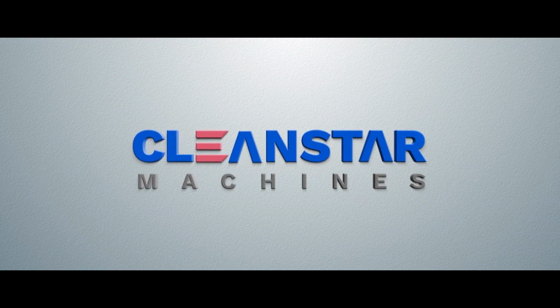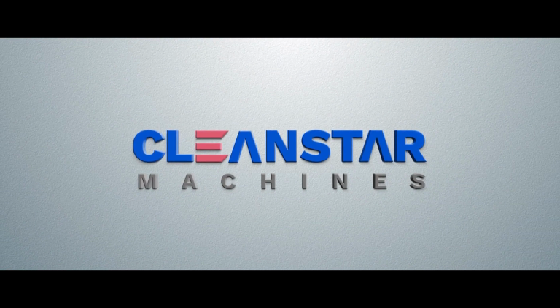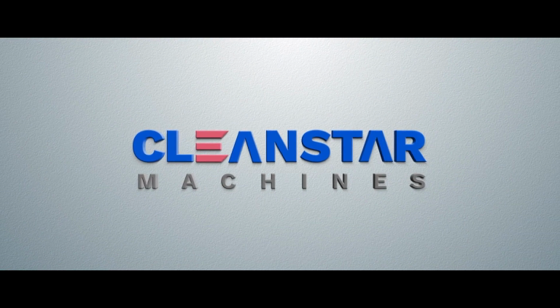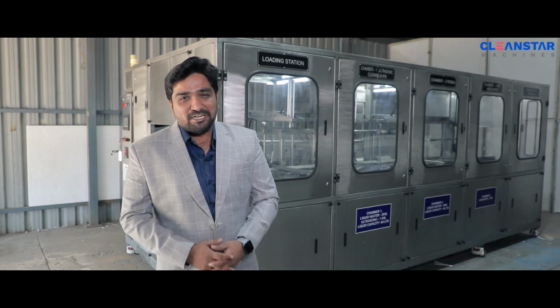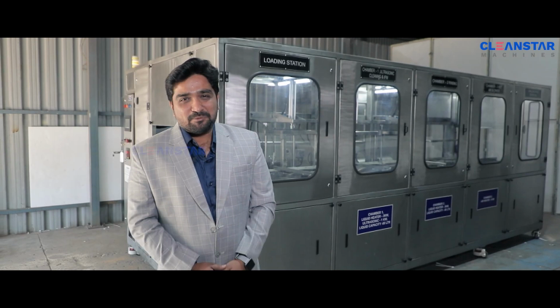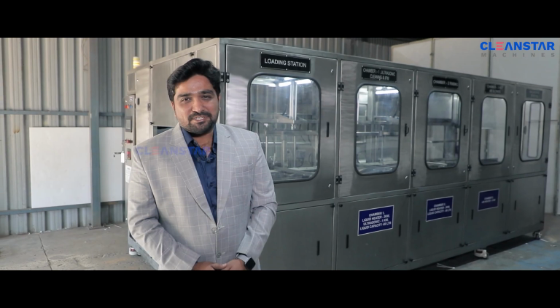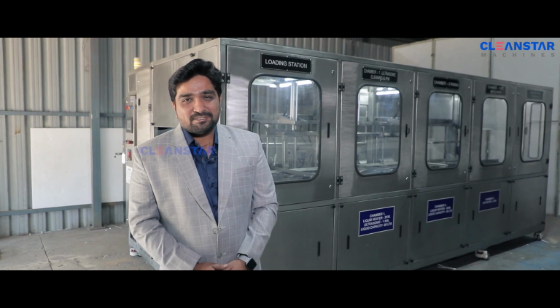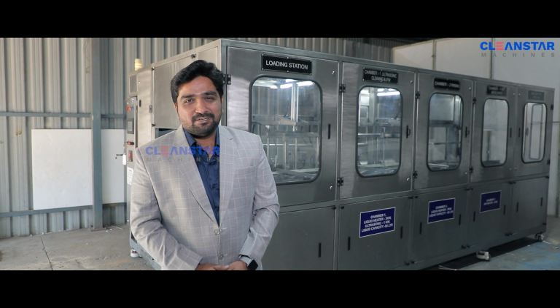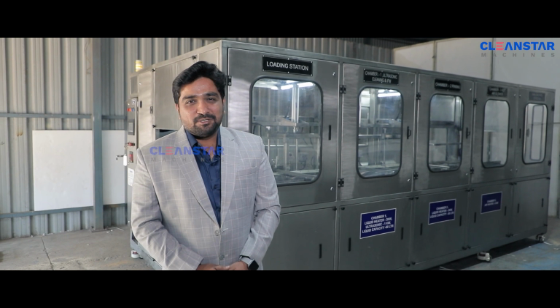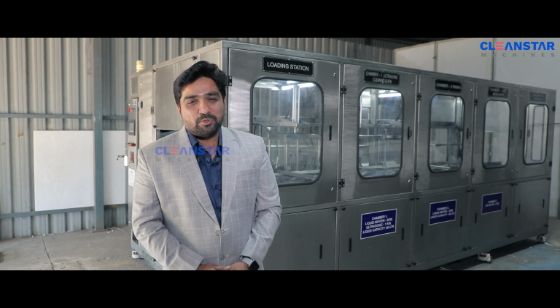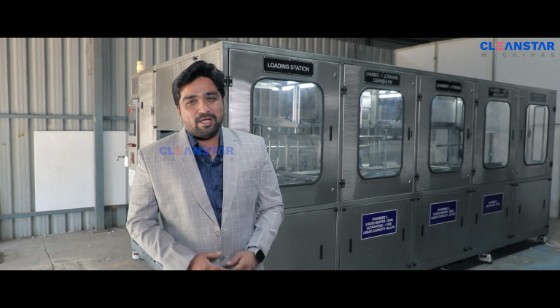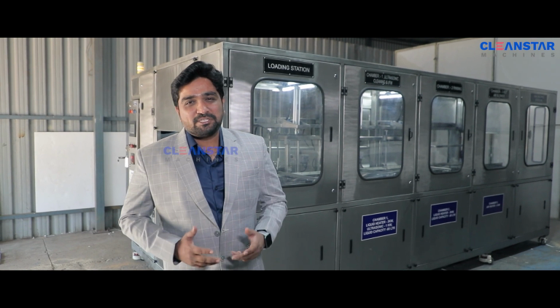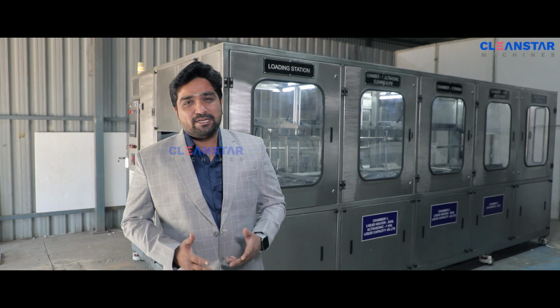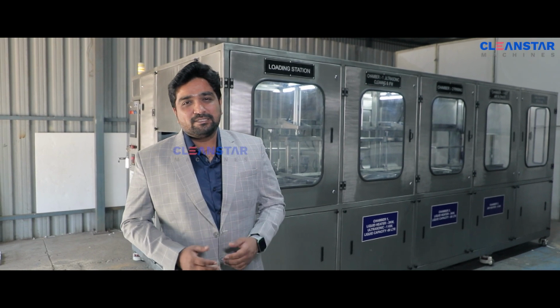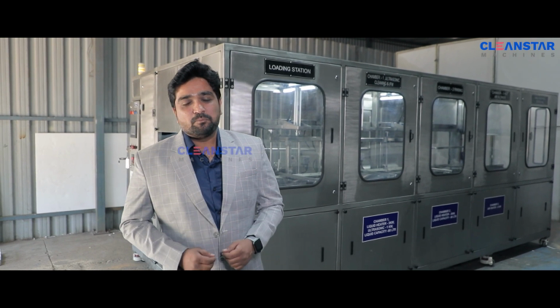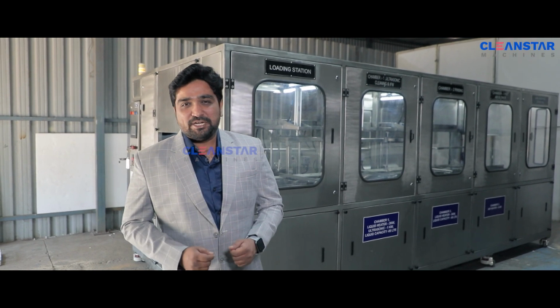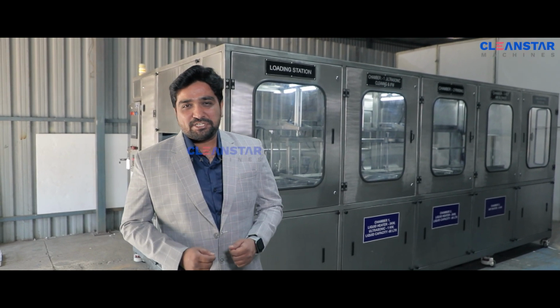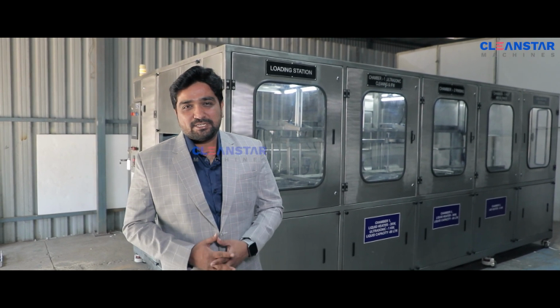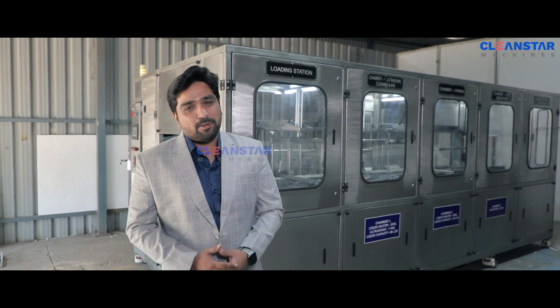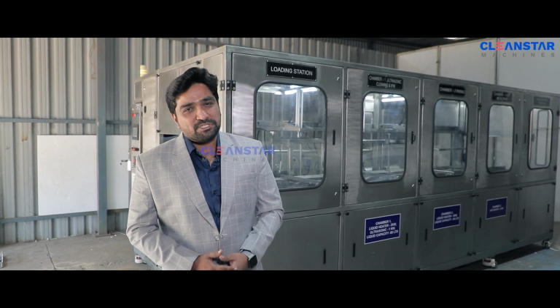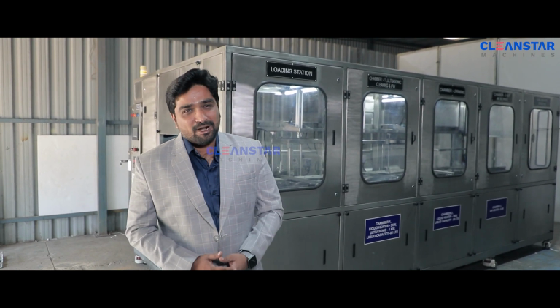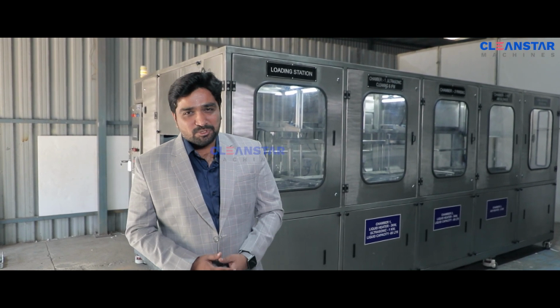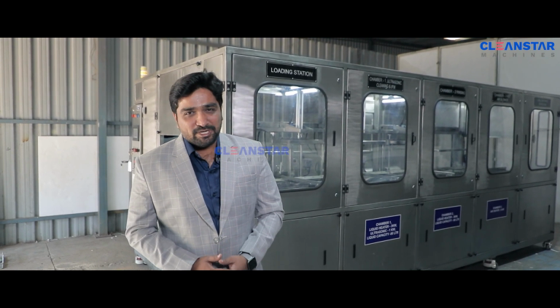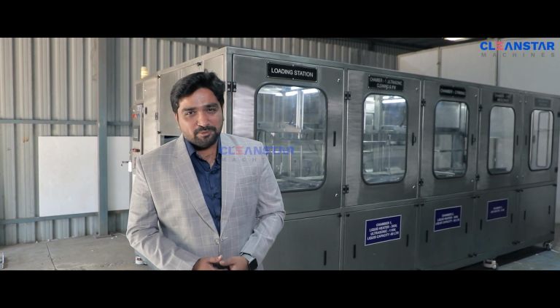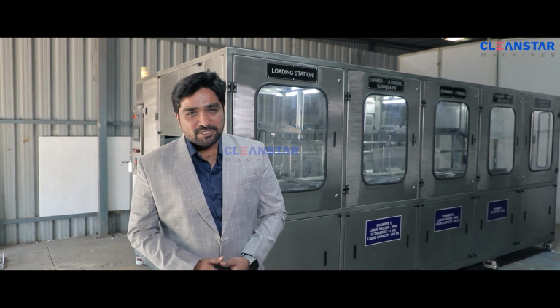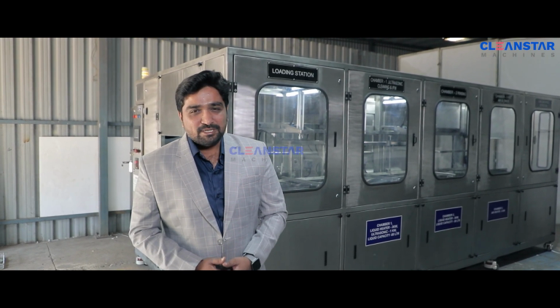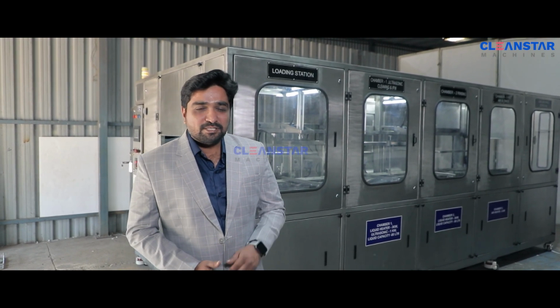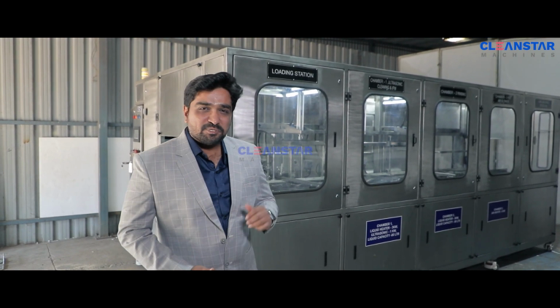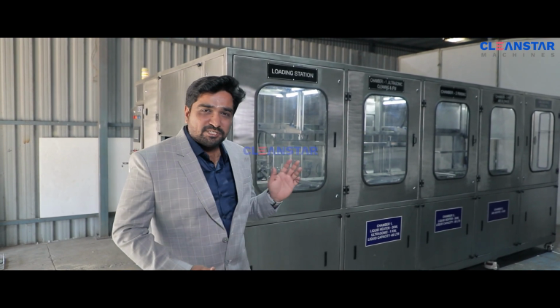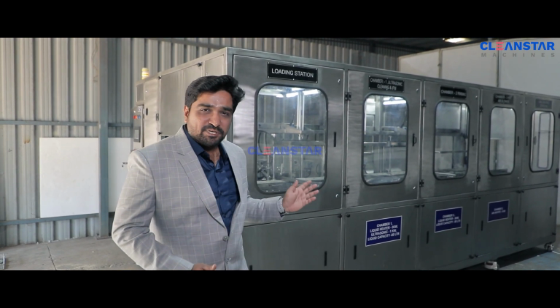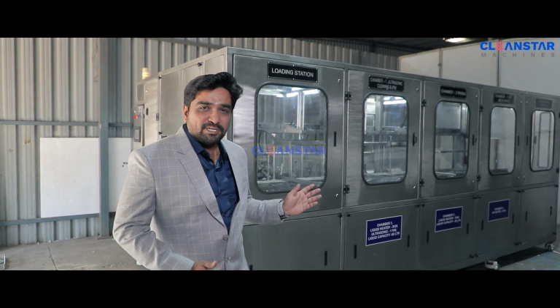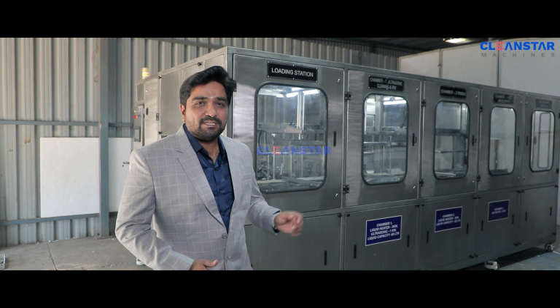Hi, I am introducing to you the ultrasonic high precision hydraulic parts cleaning machine.